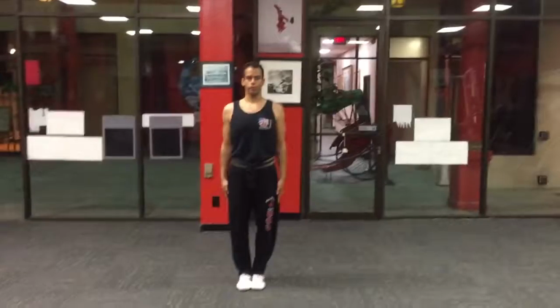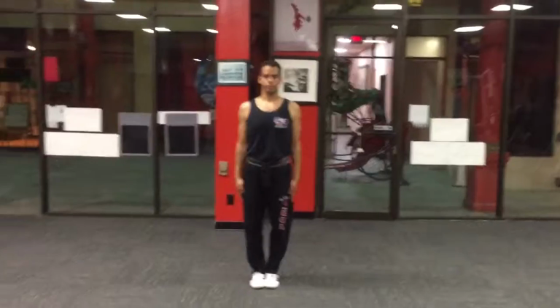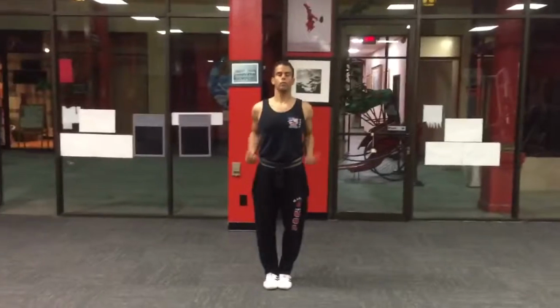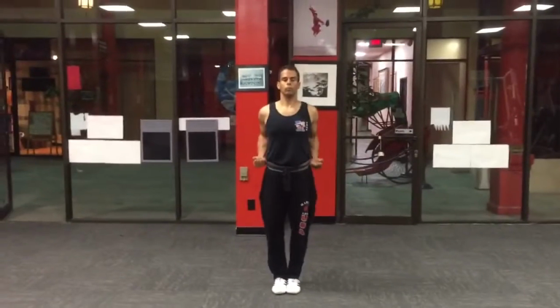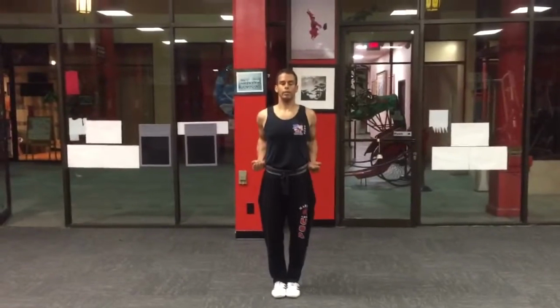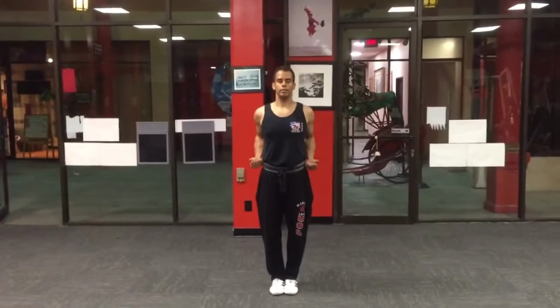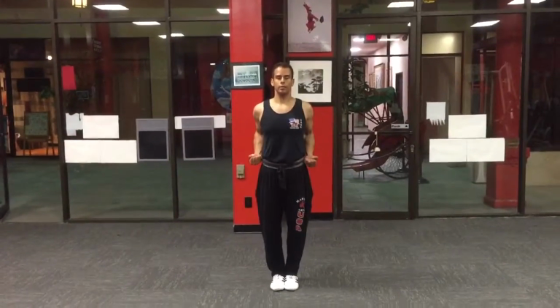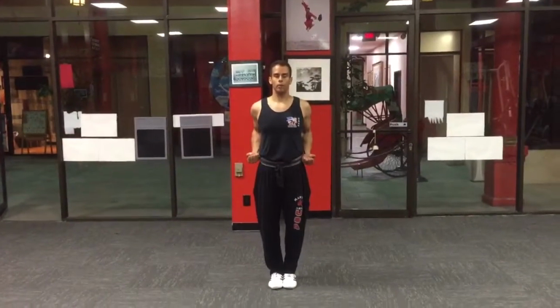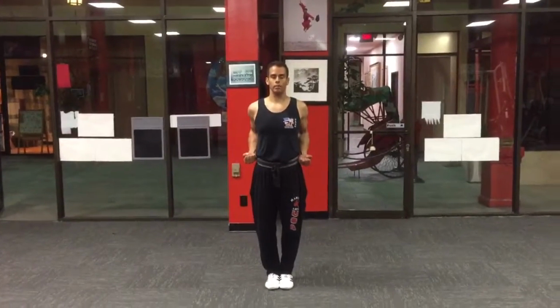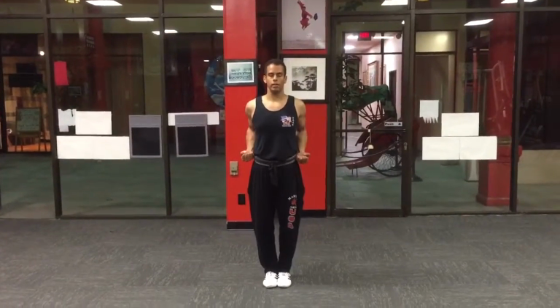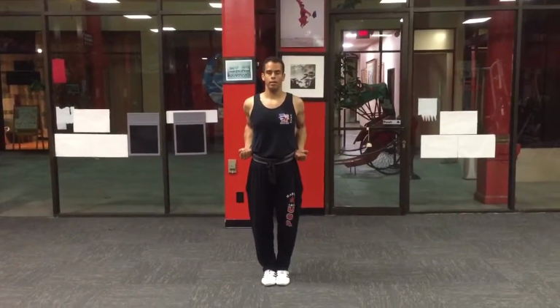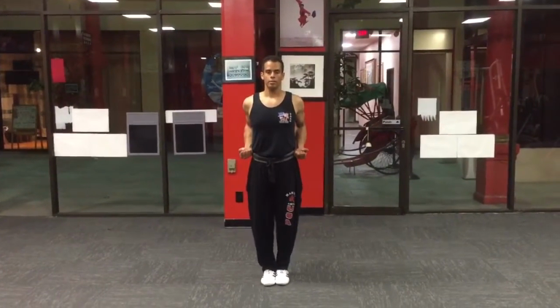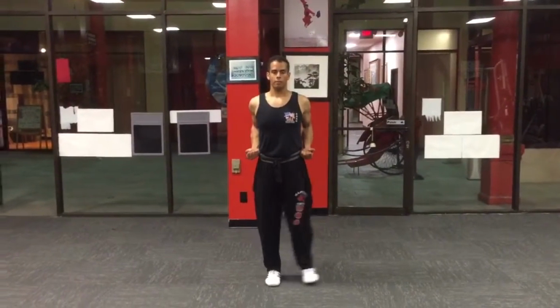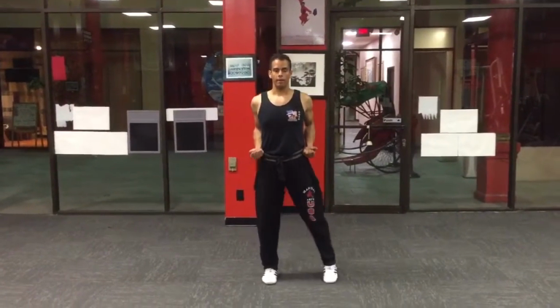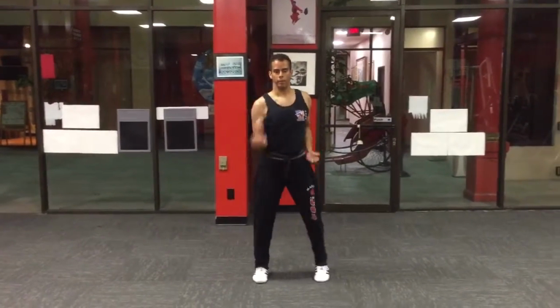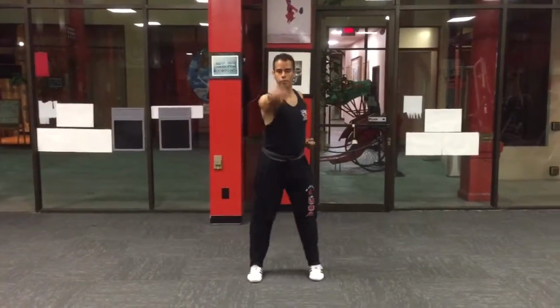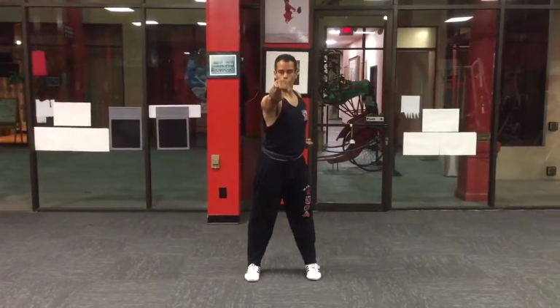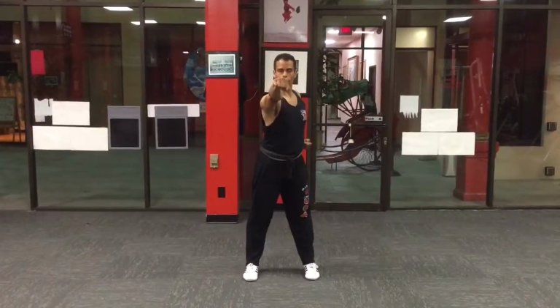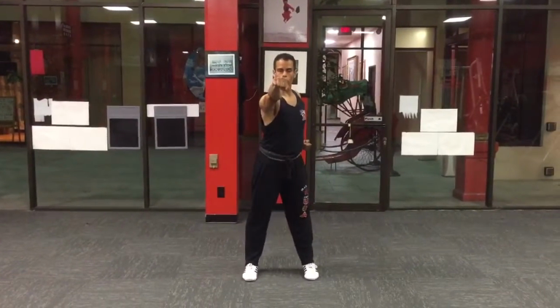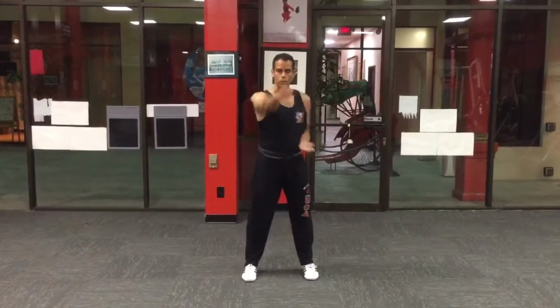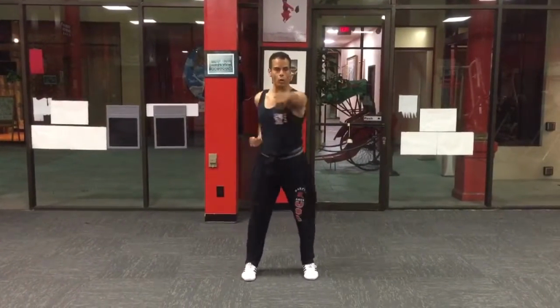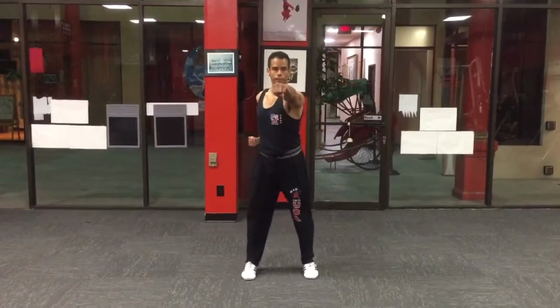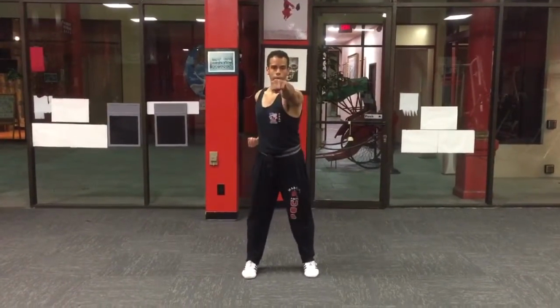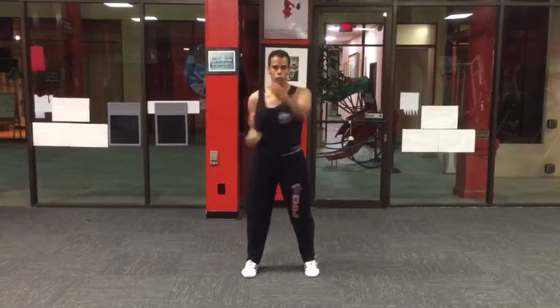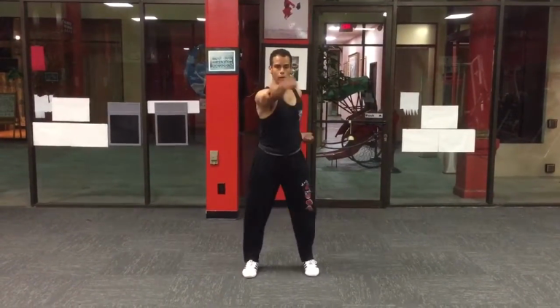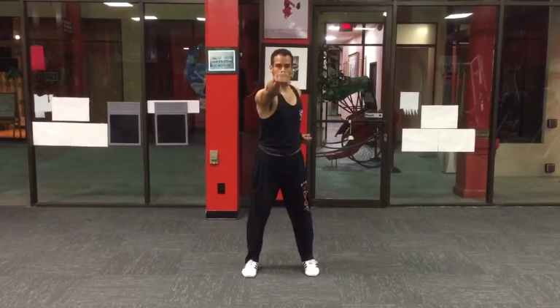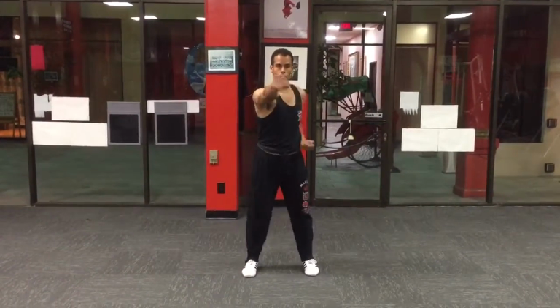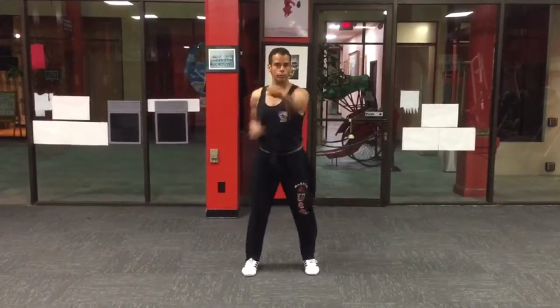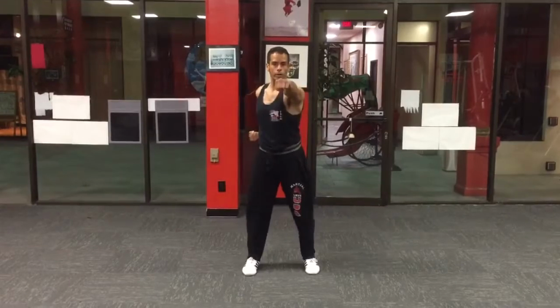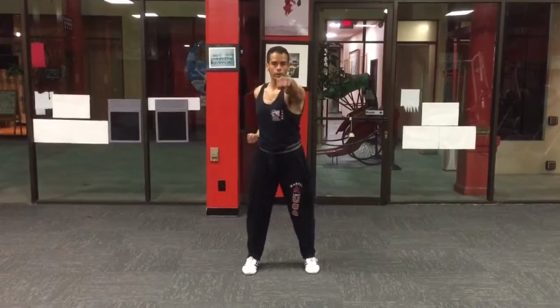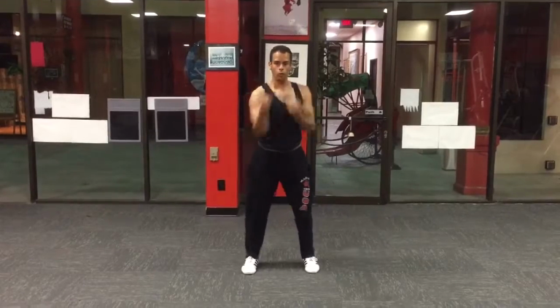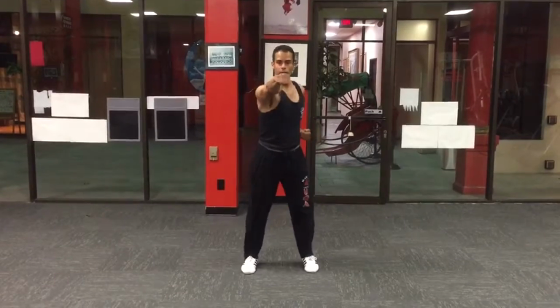Ready. Single punch. Step left, punch right. One, two, three, four, hit.